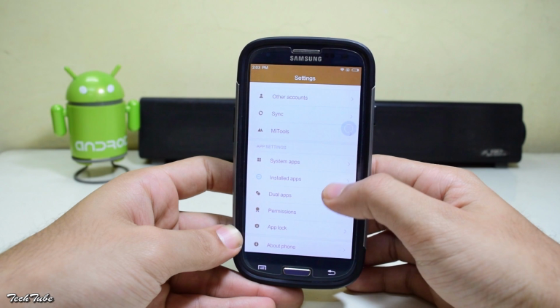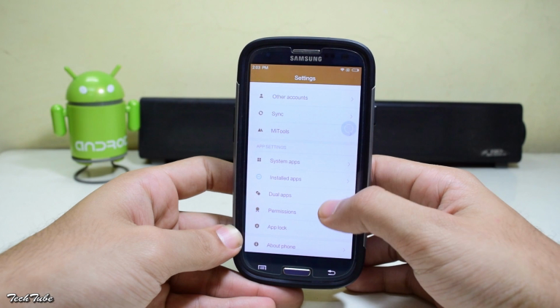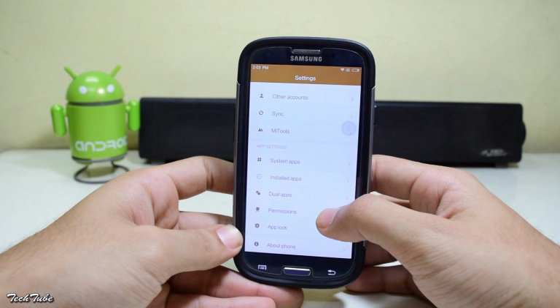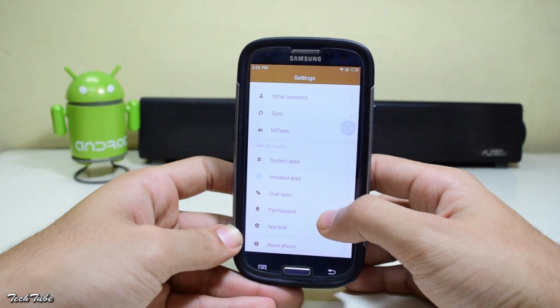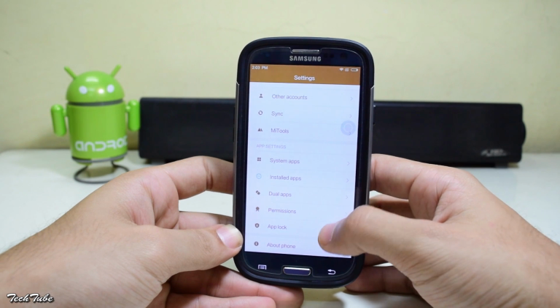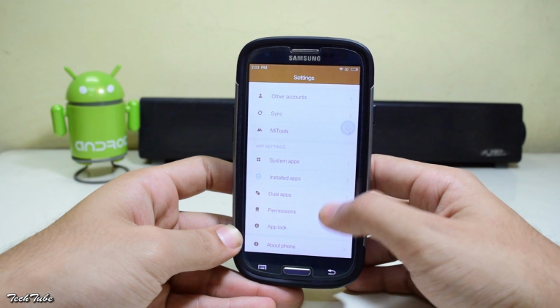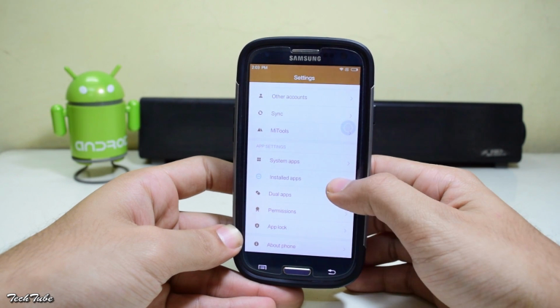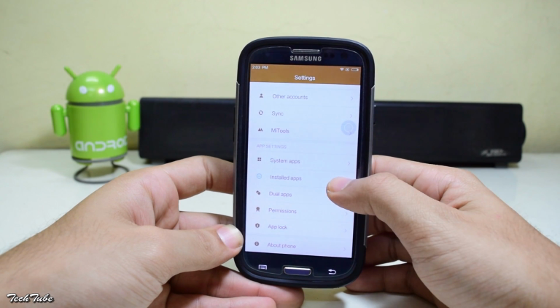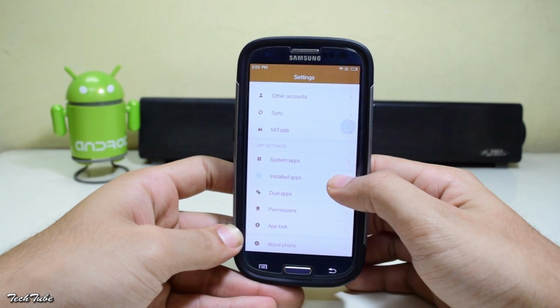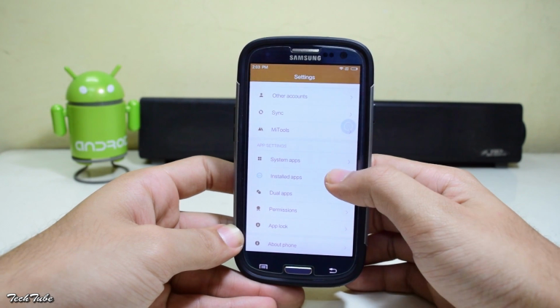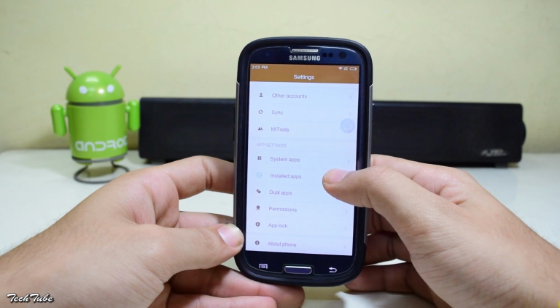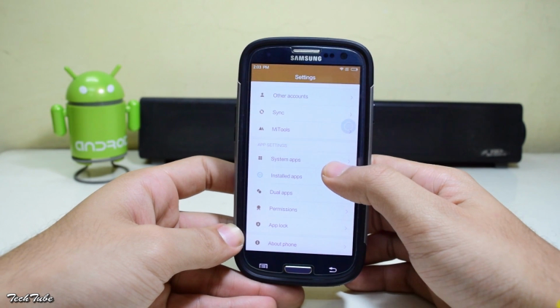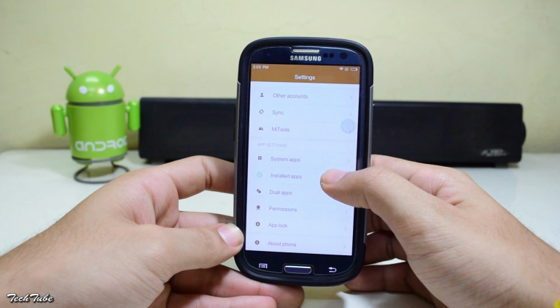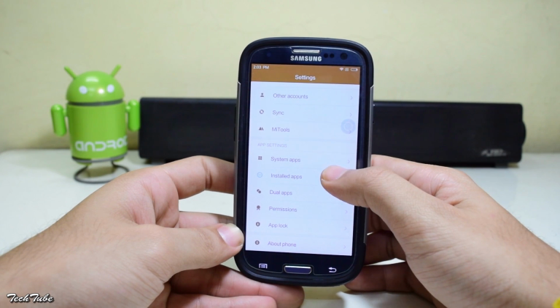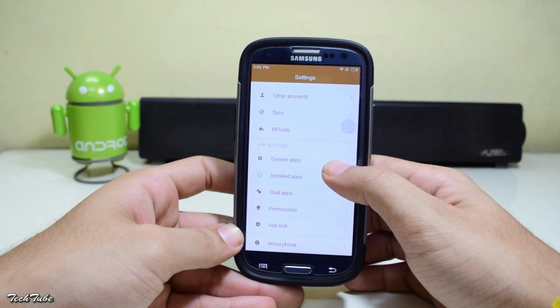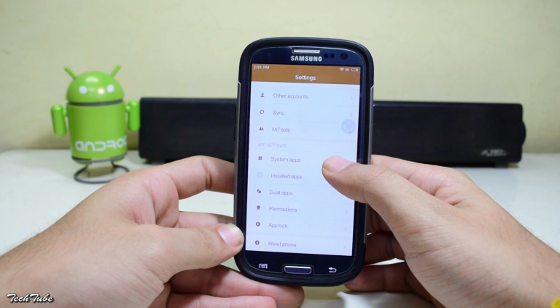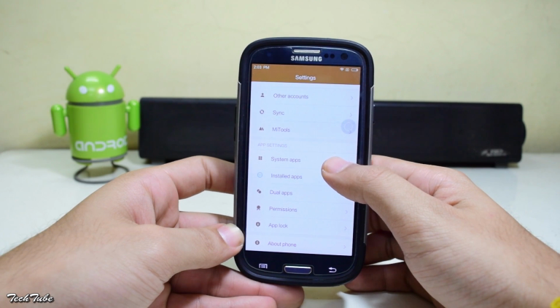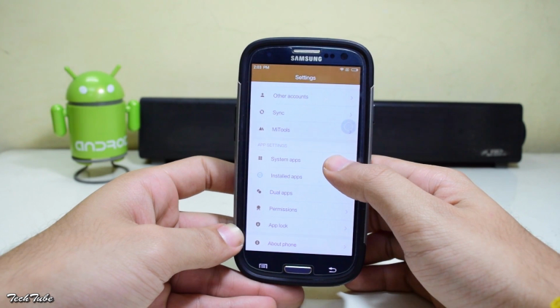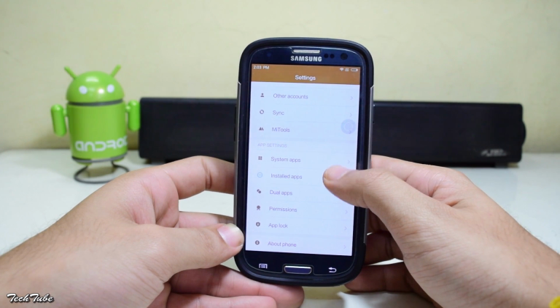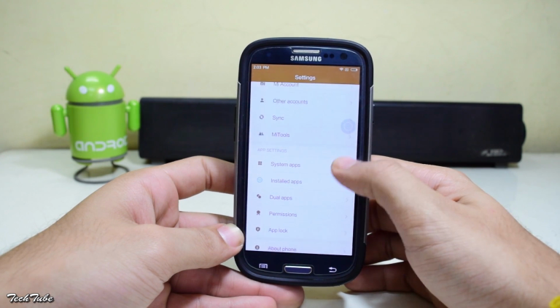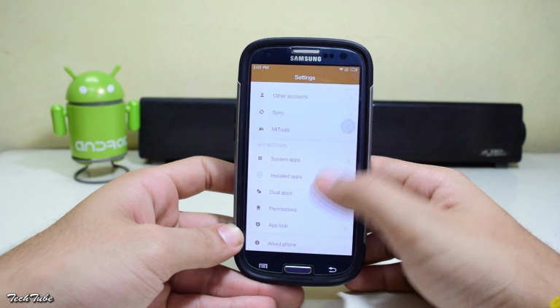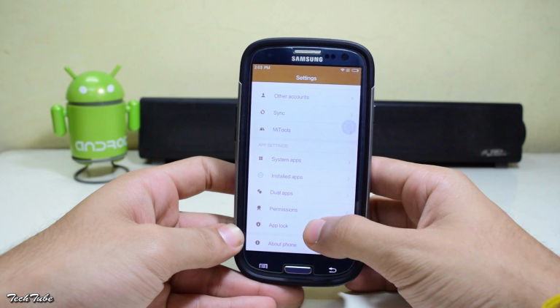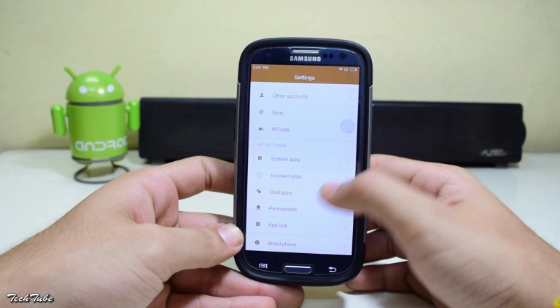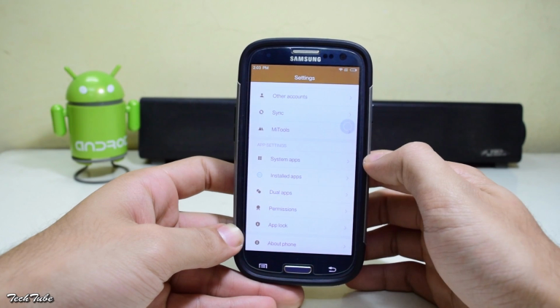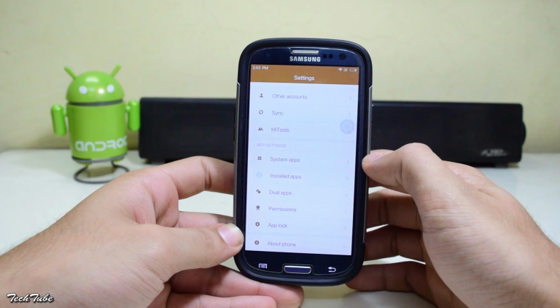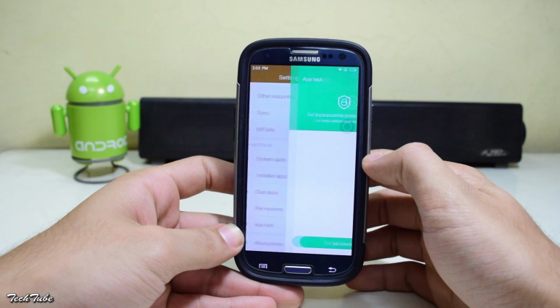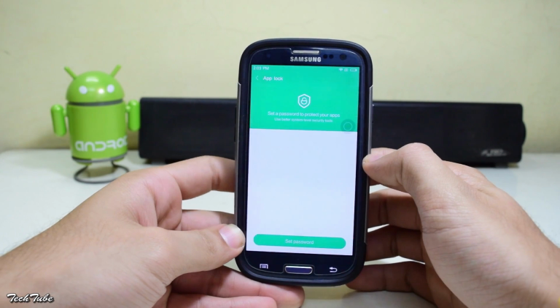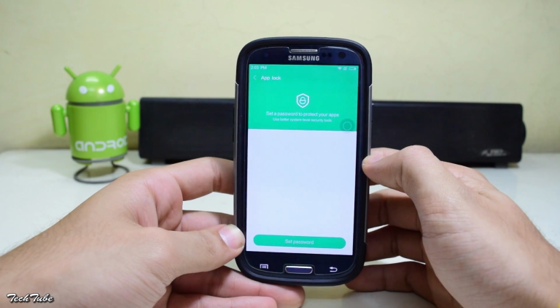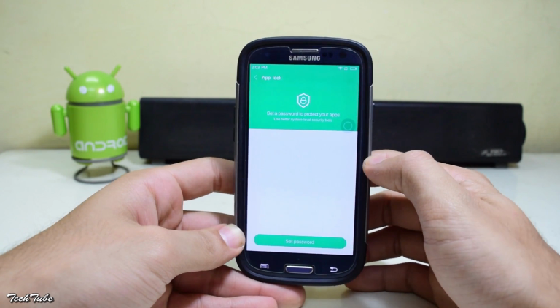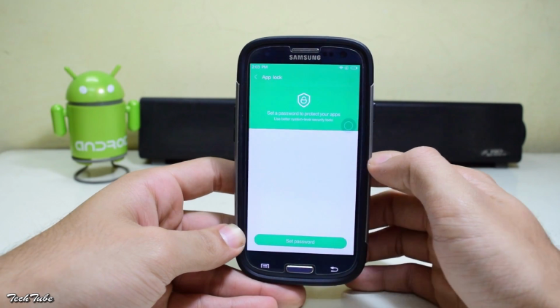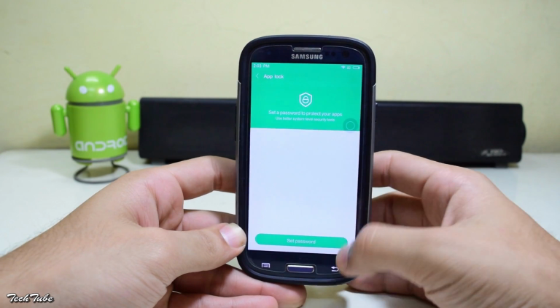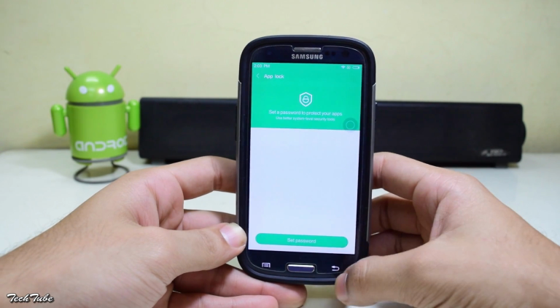You also get Dual Apps, where you can use two accounts for different social media apps, as well as App Lock. Basically all the features from MIUI 8 are present in this ROM with everything working, so you can easily use this as a daily driver.